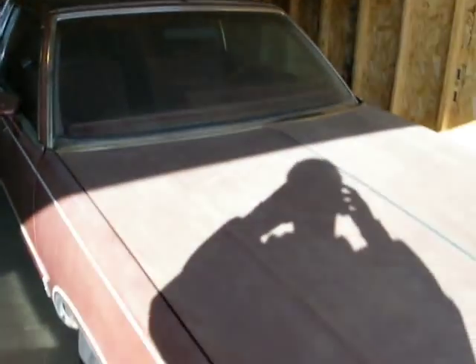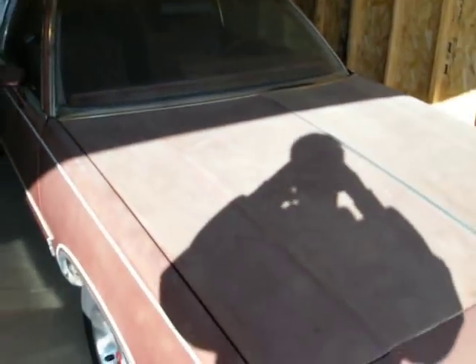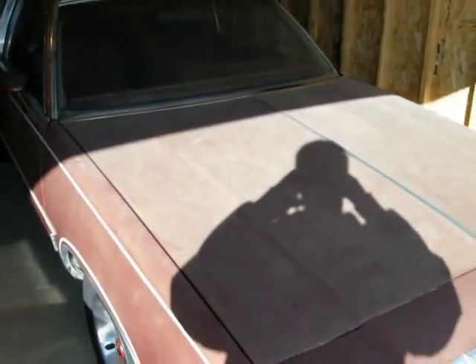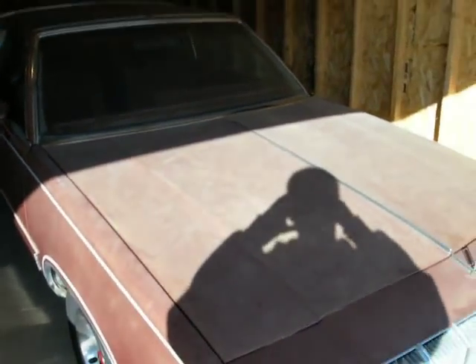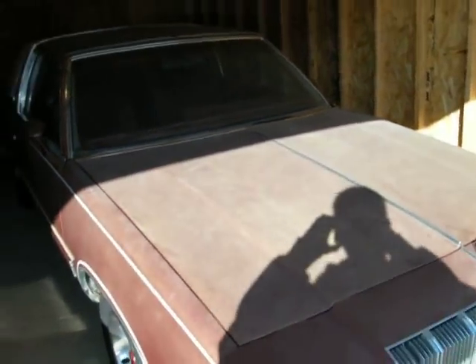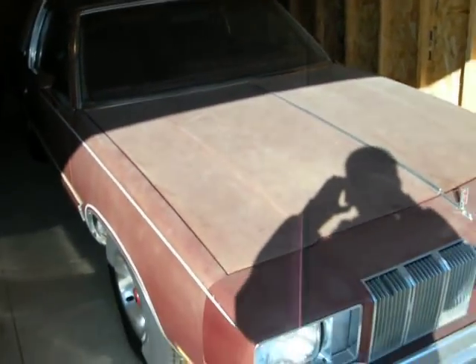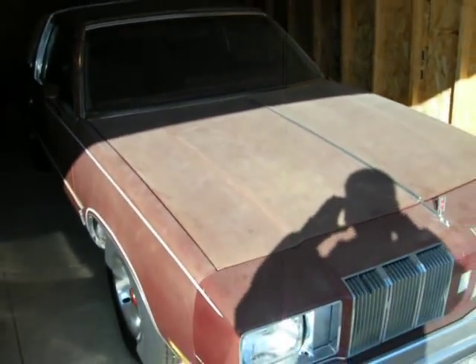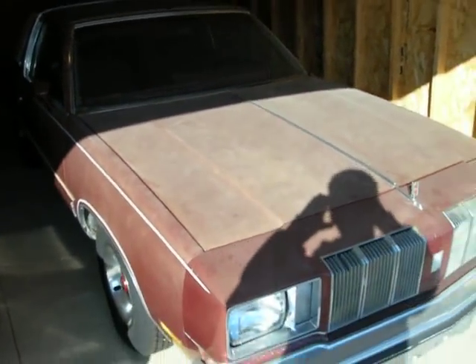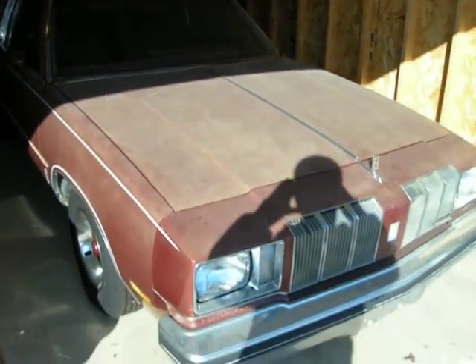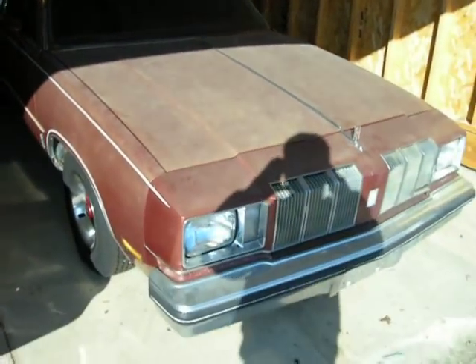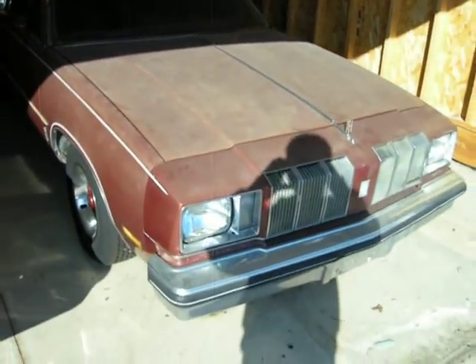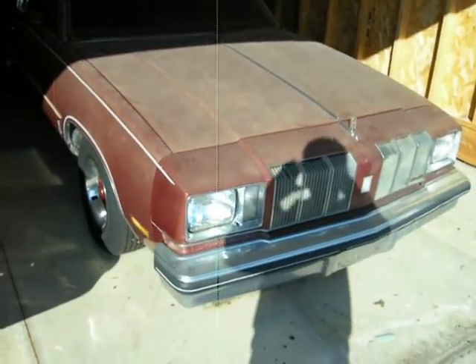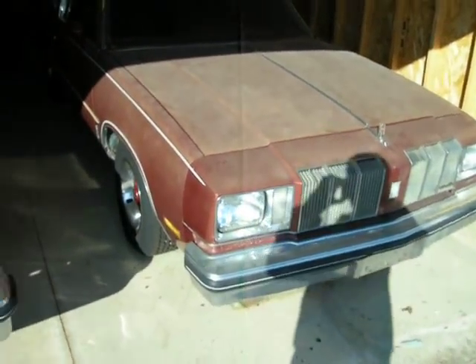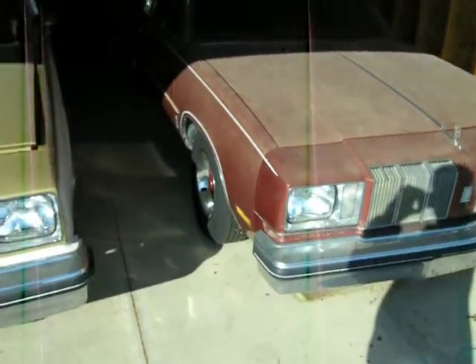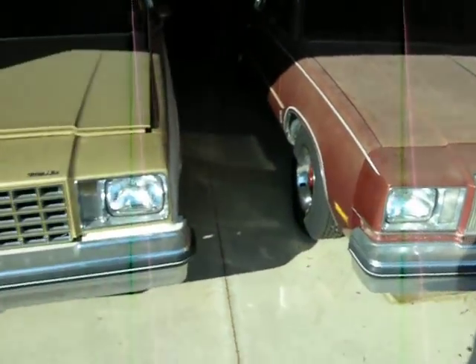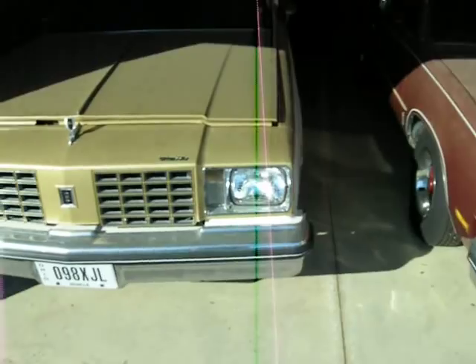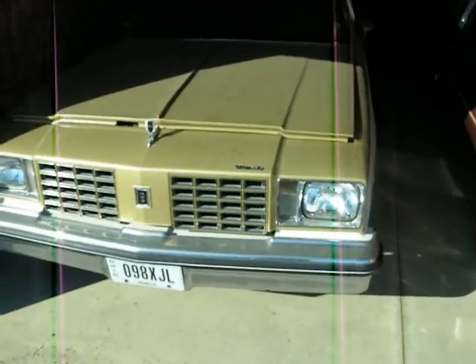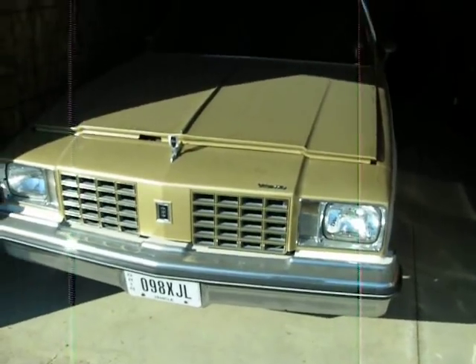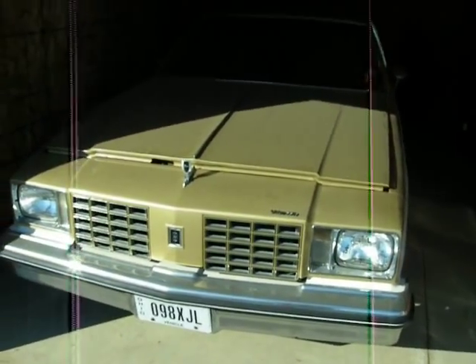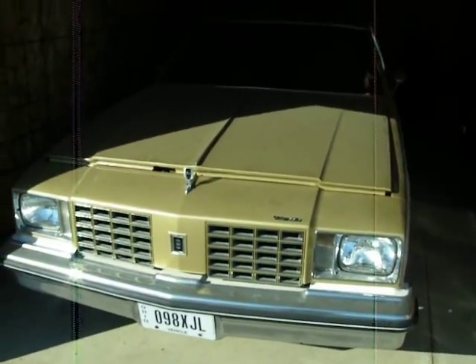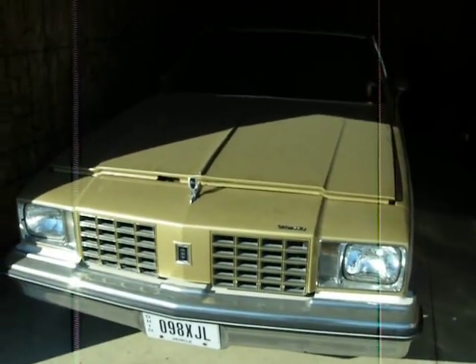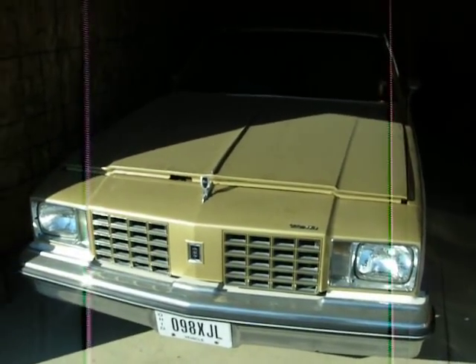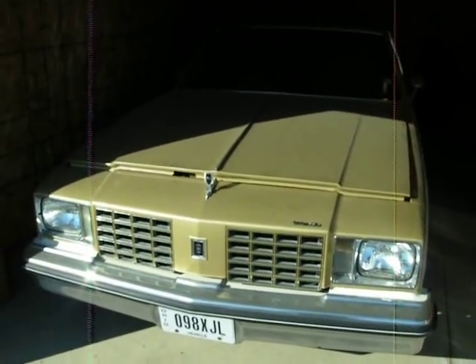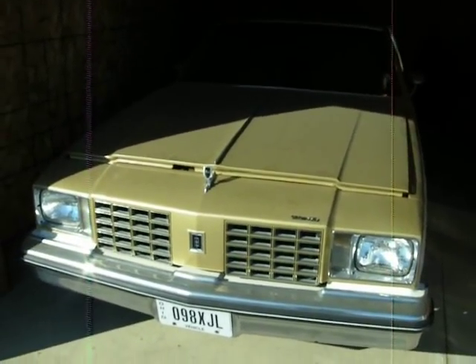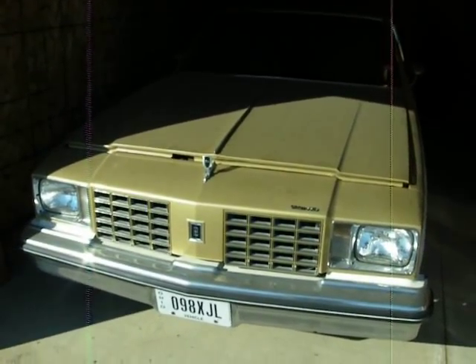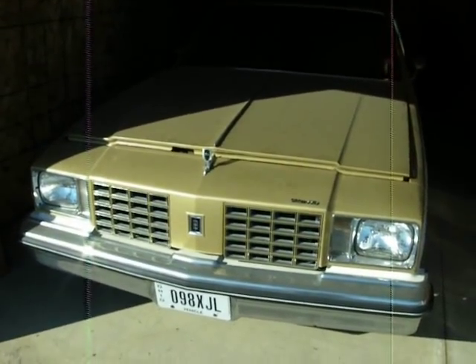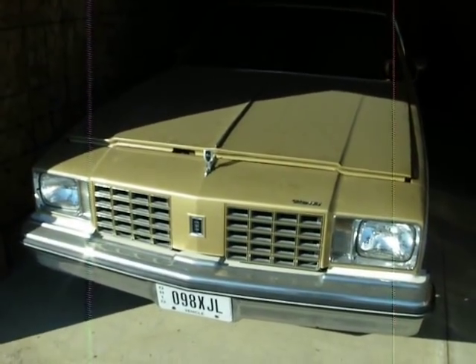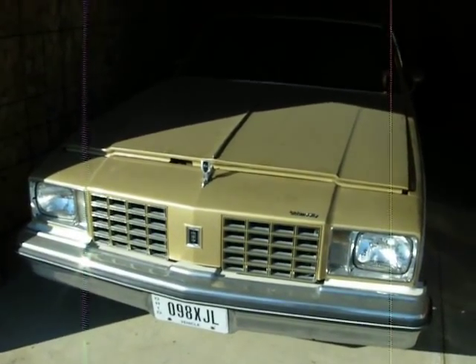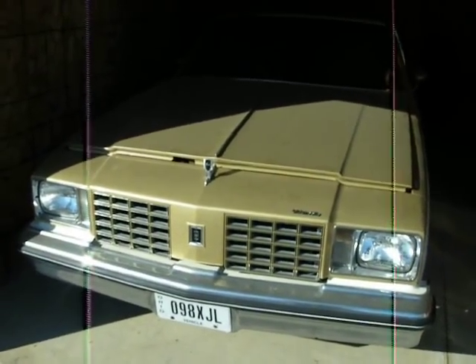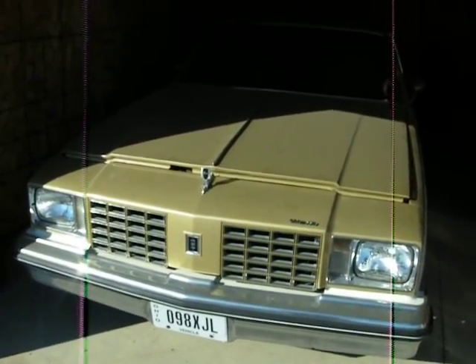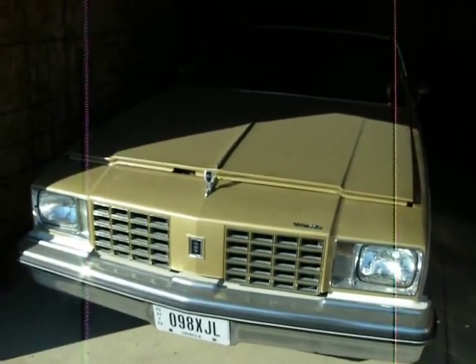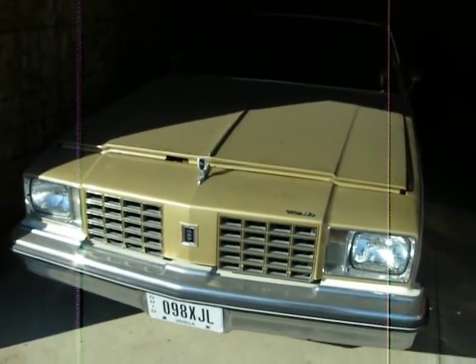So that's it for that car. The next video will be of the '79 Hurst Olds.